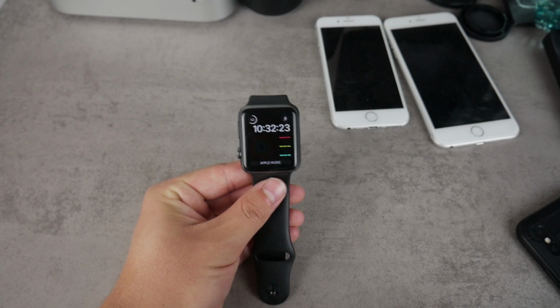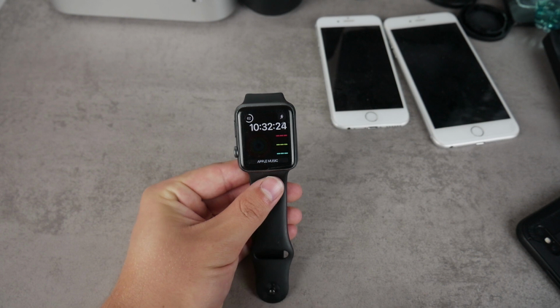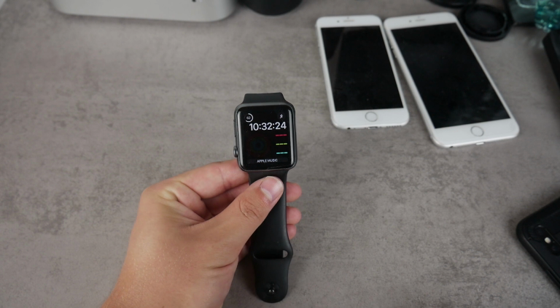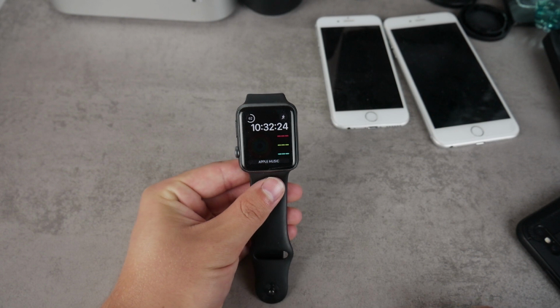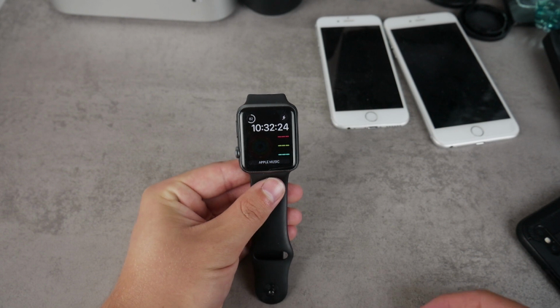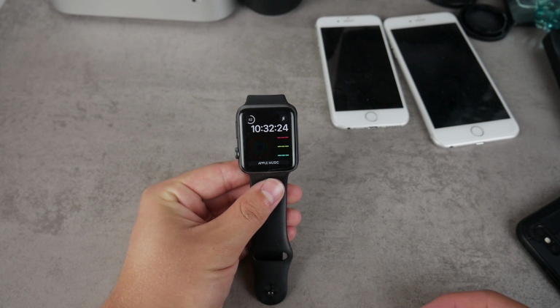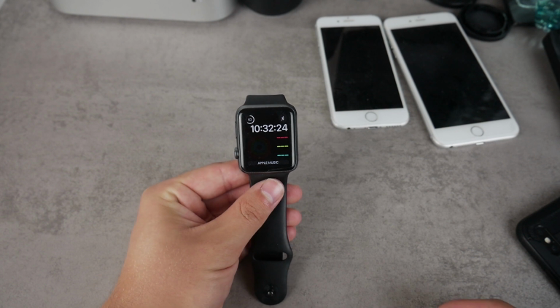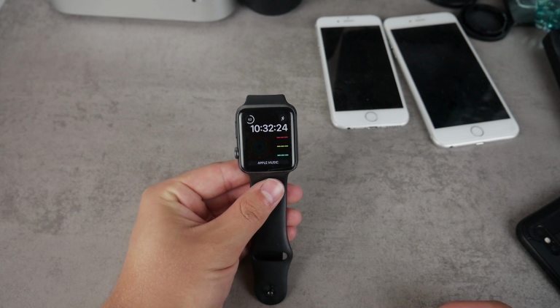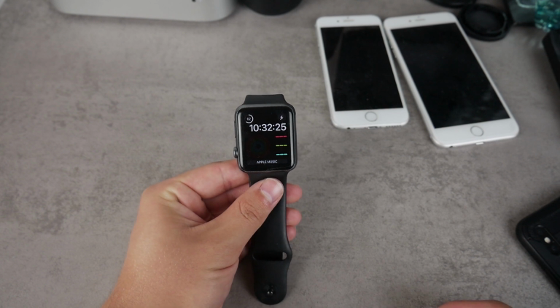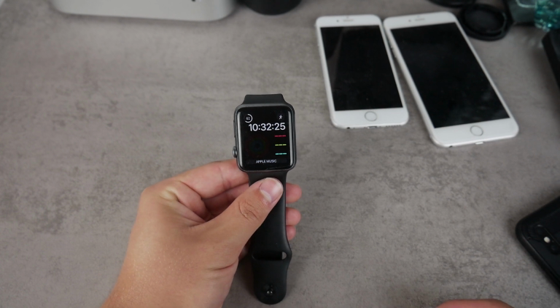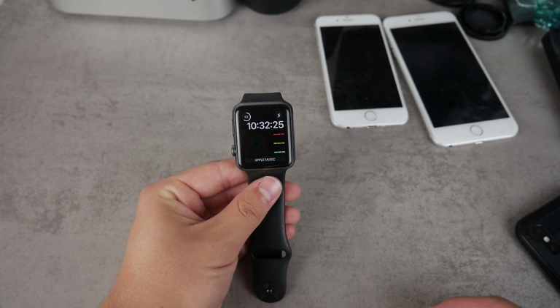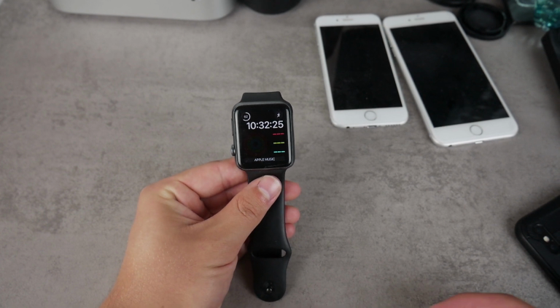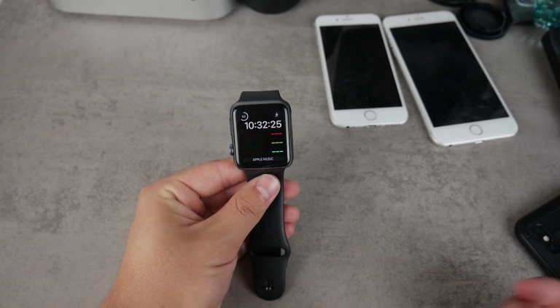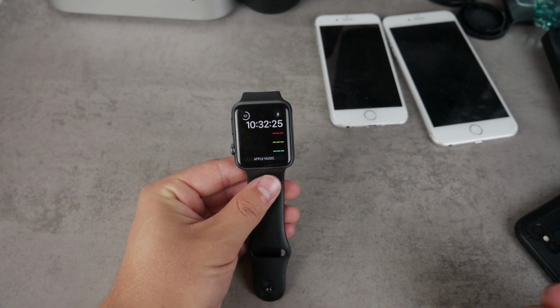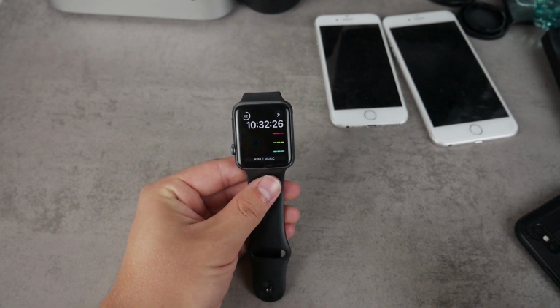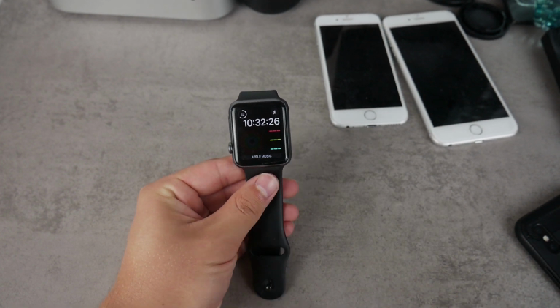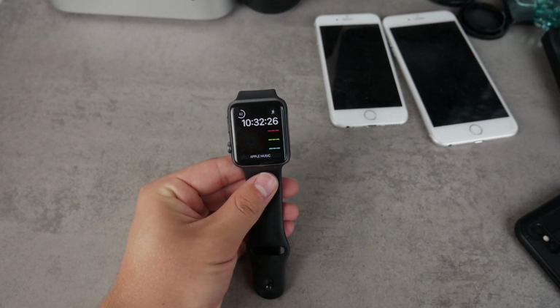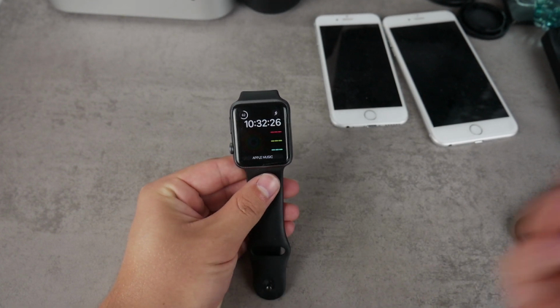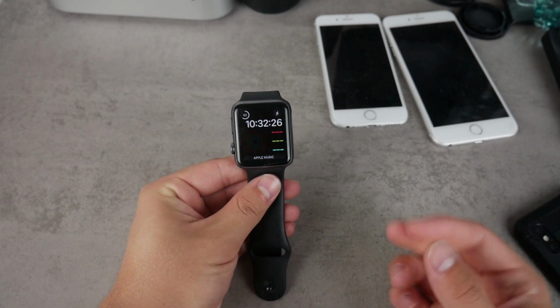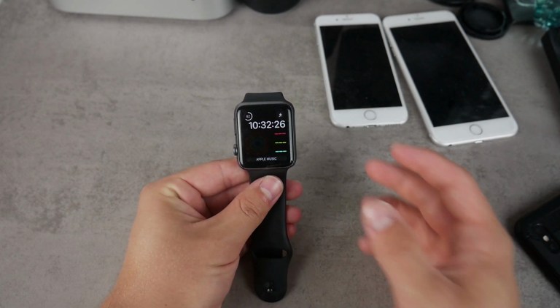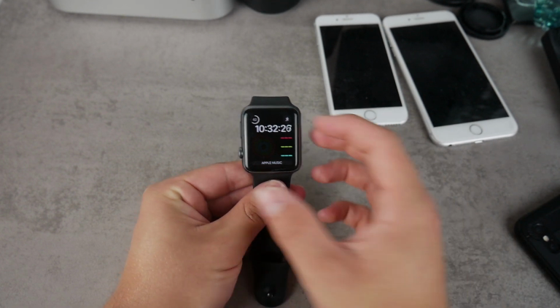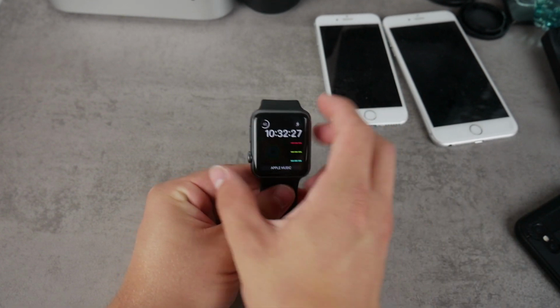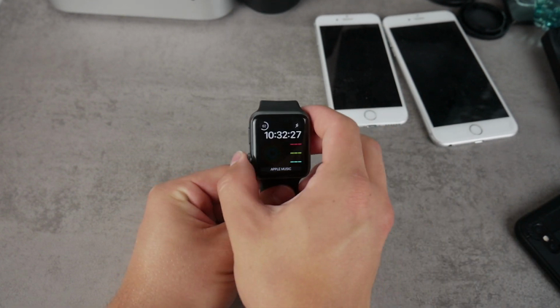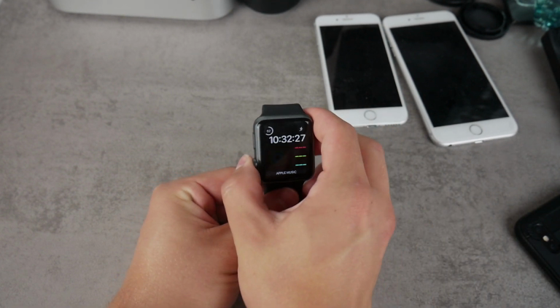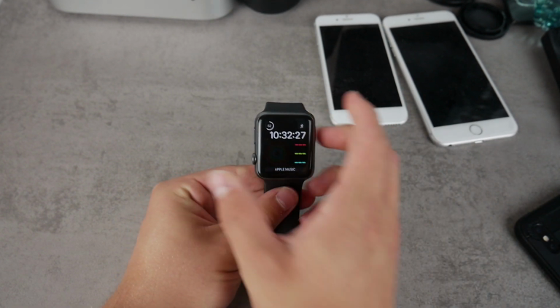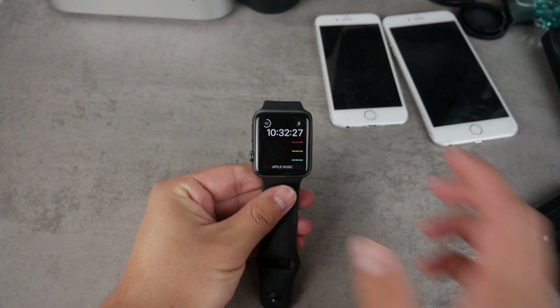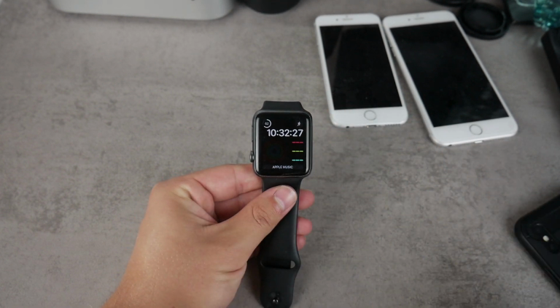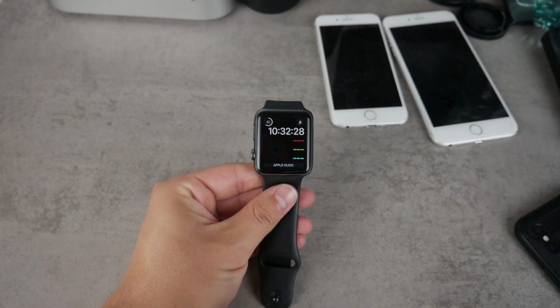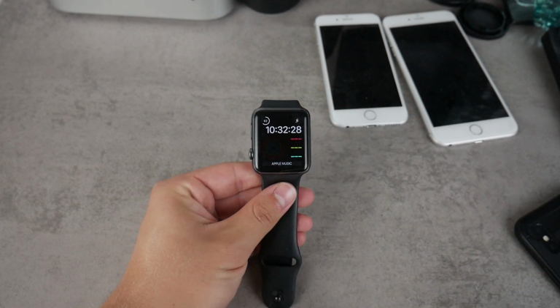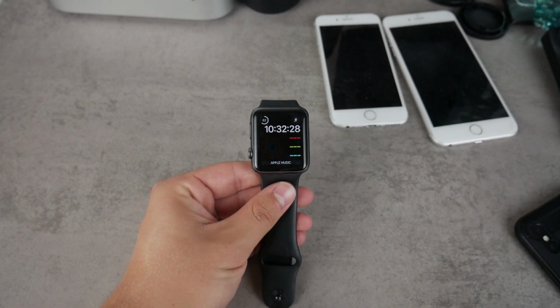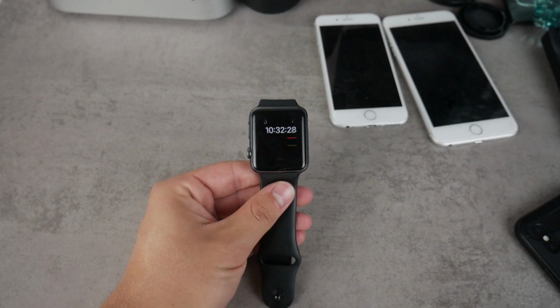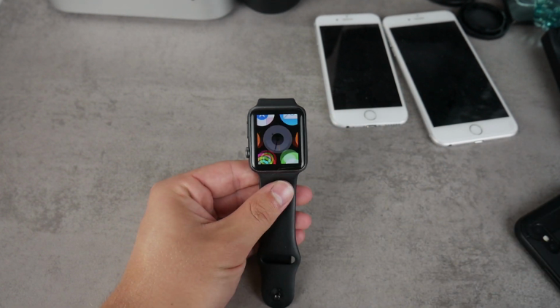What's going on everyone, in this video I'm going to show you how you can fix the Apple Watch notifications.